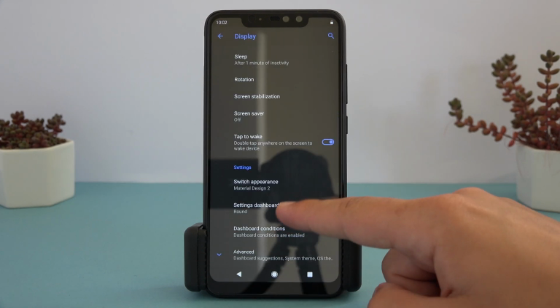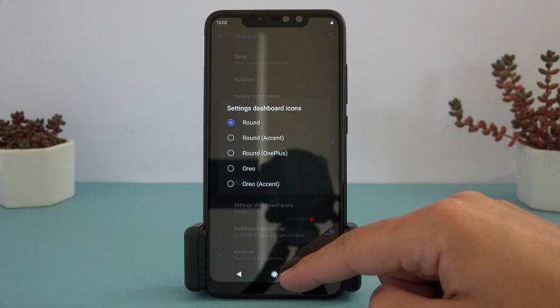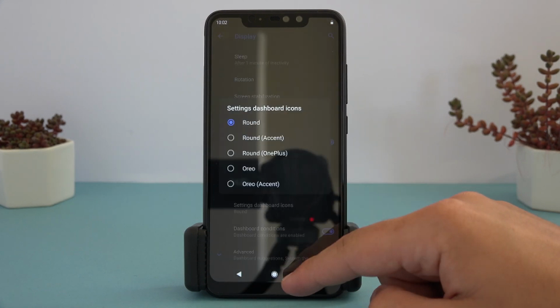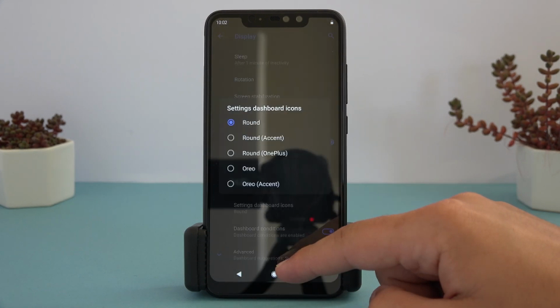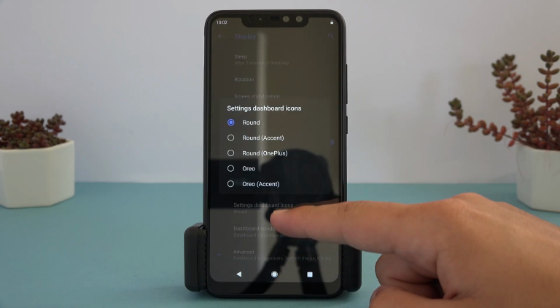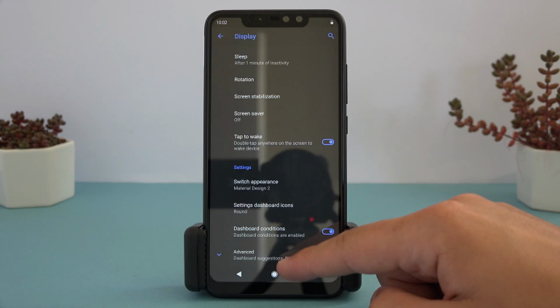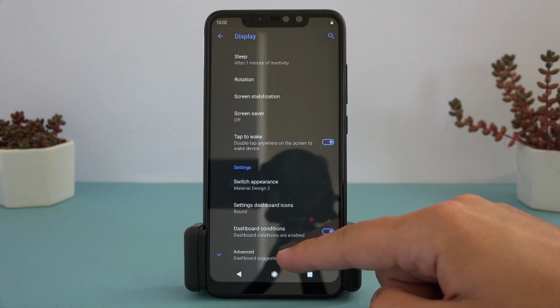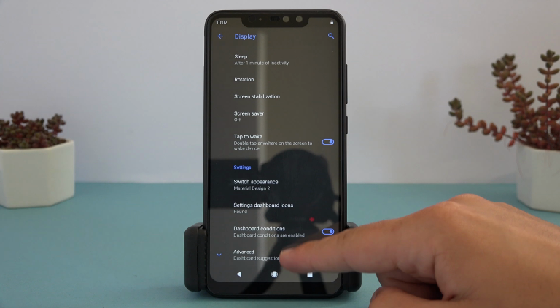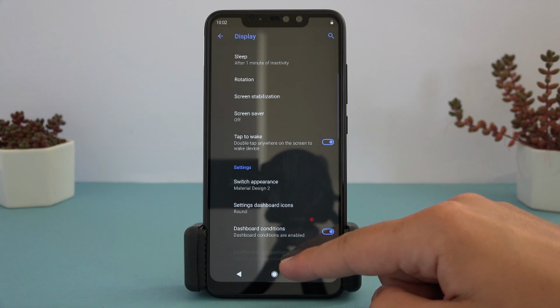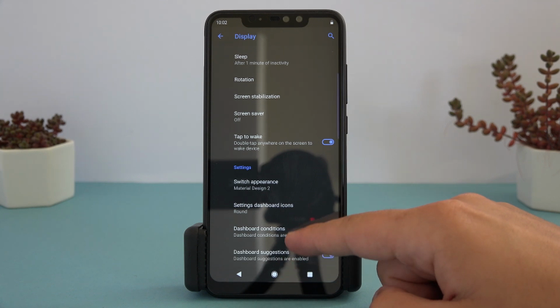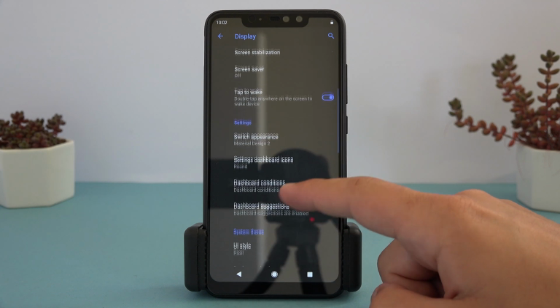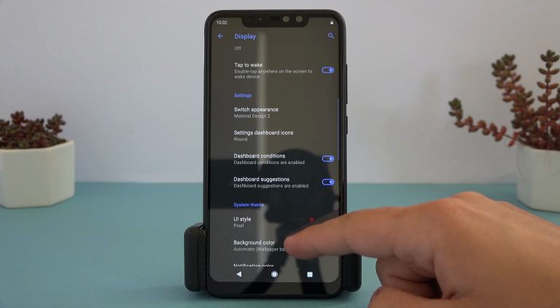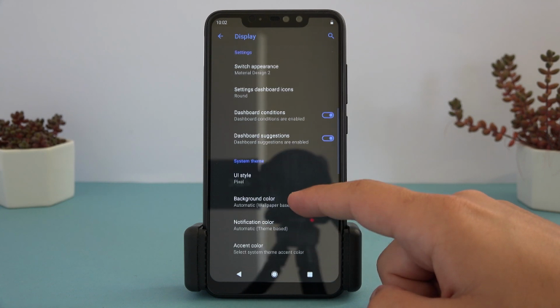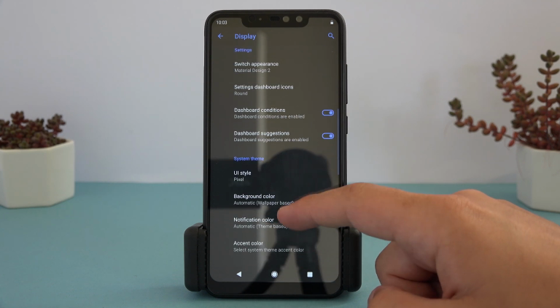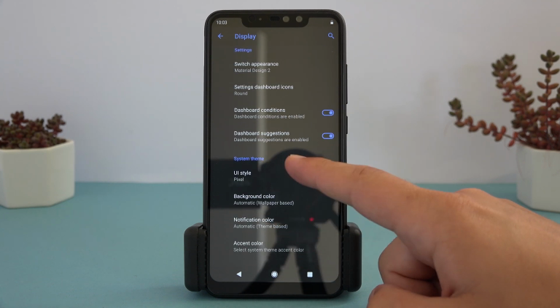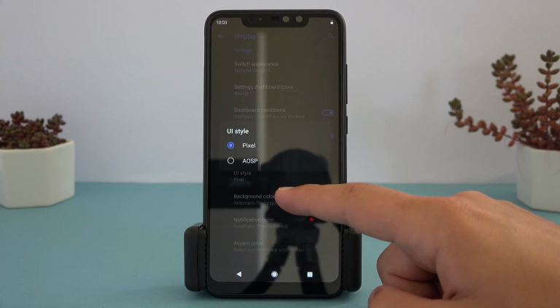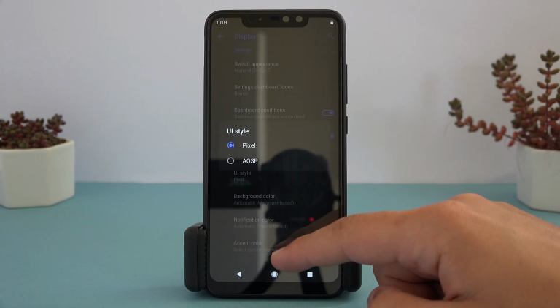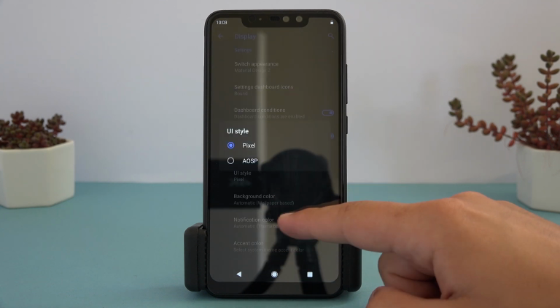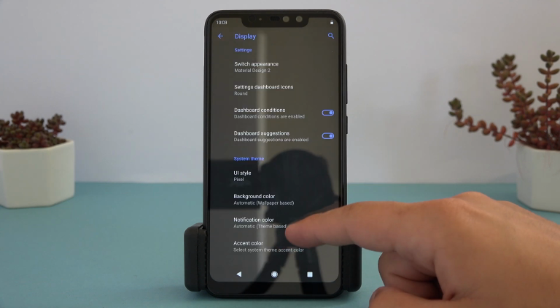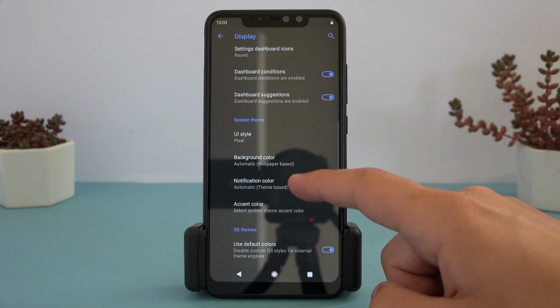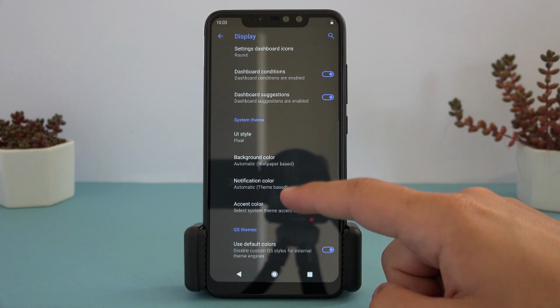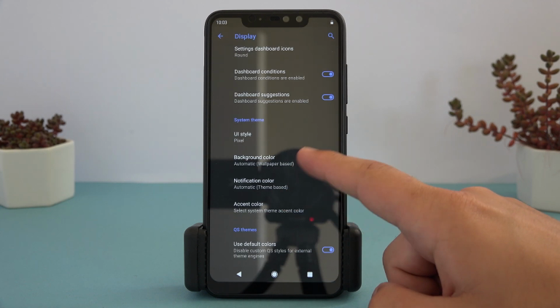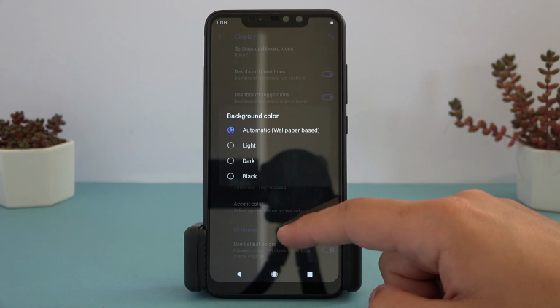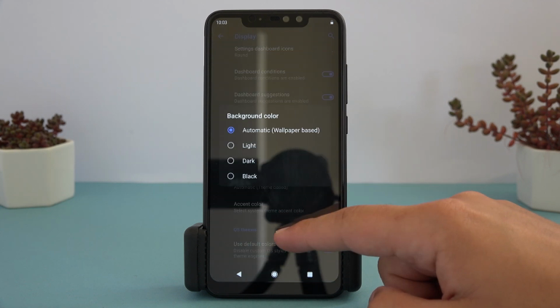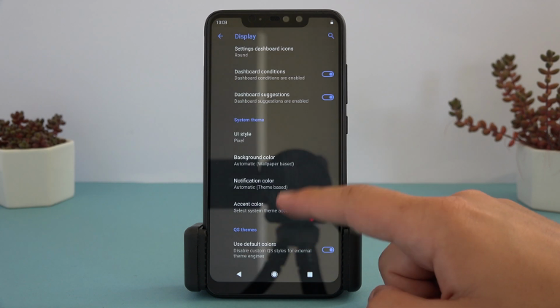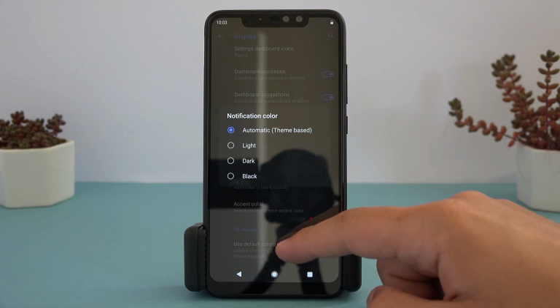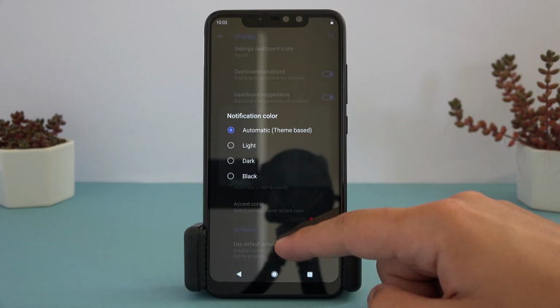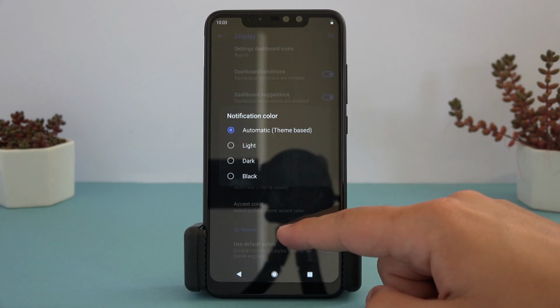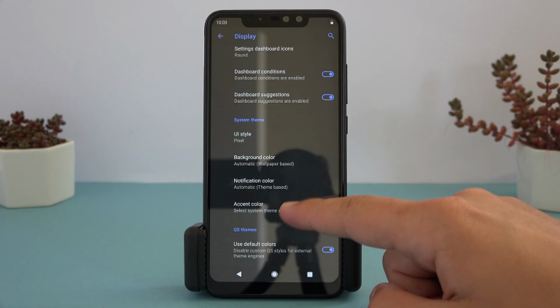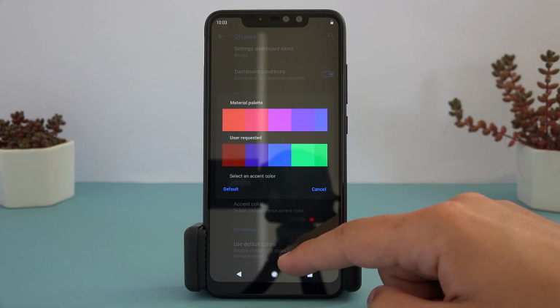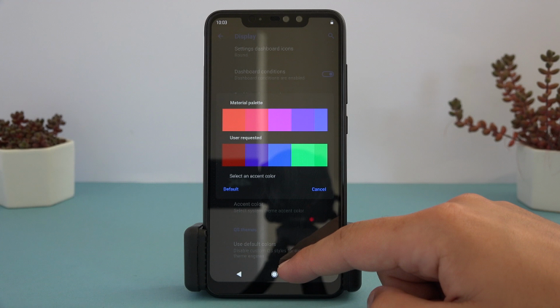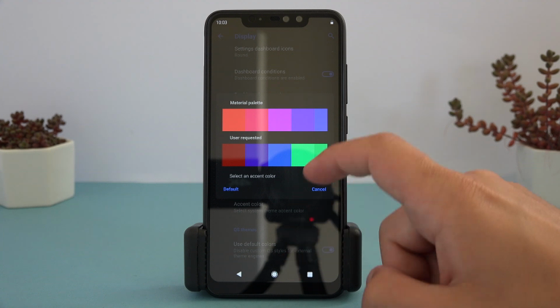Under the display settings are even more options for theming control and system UI styles — so many options for the look of the ROM.